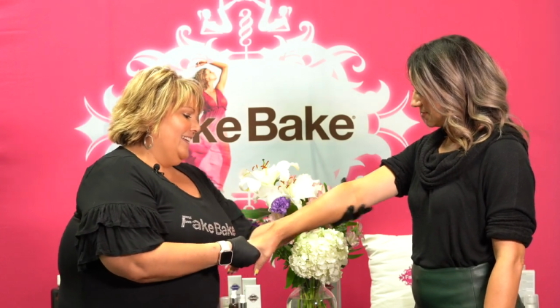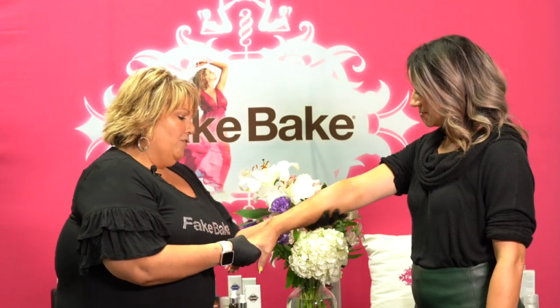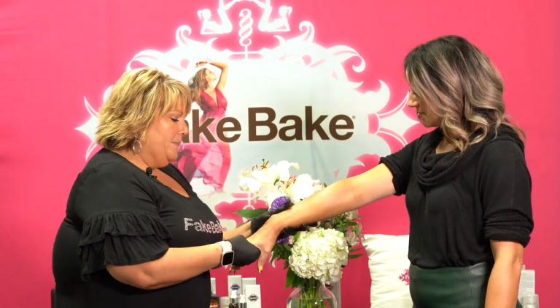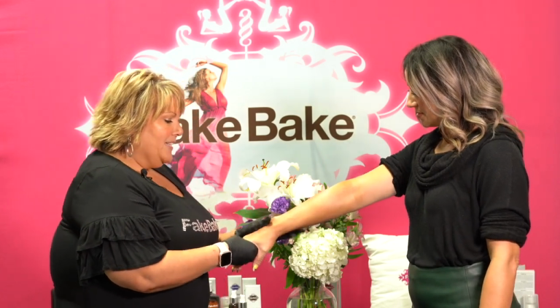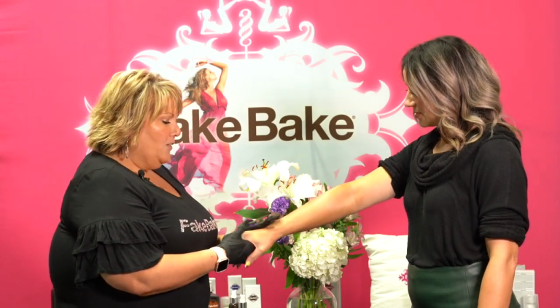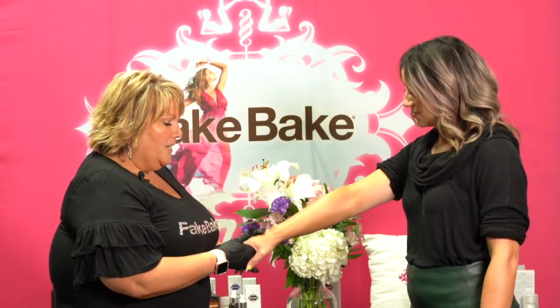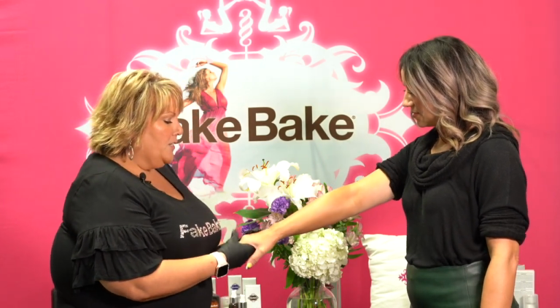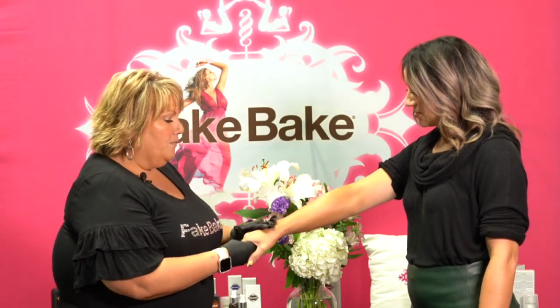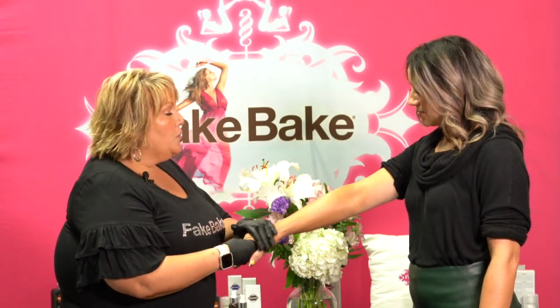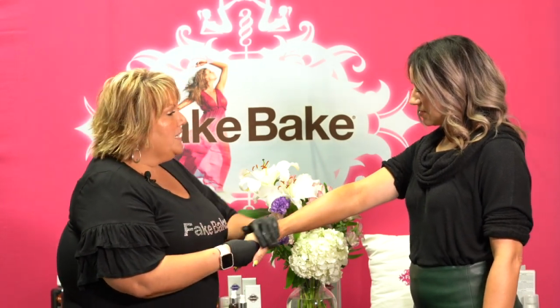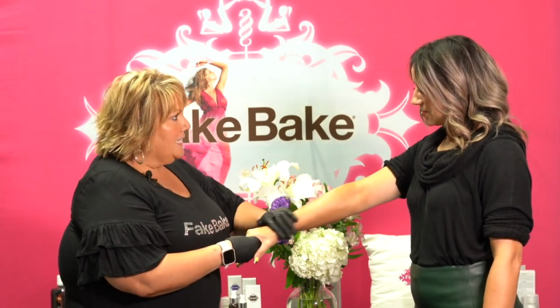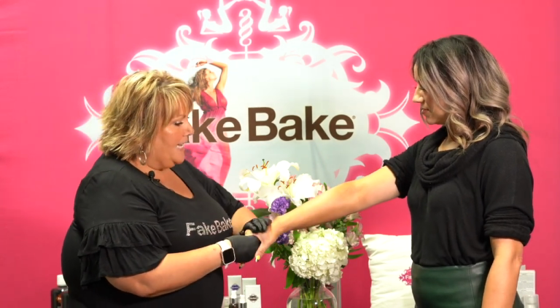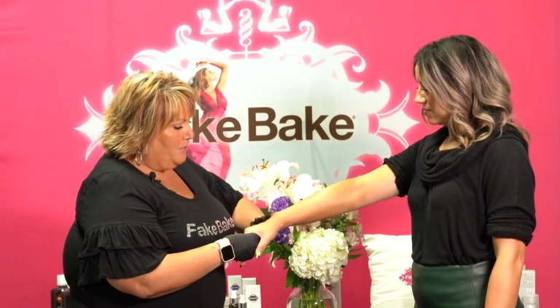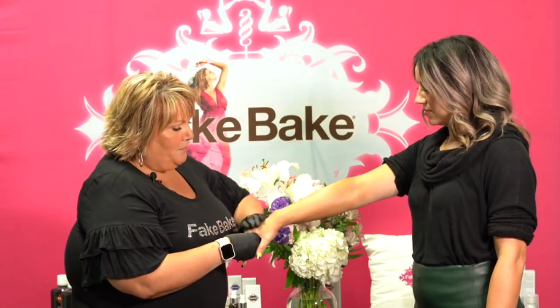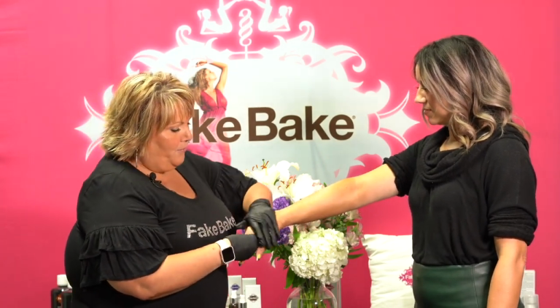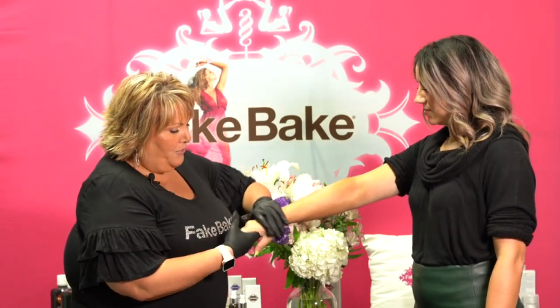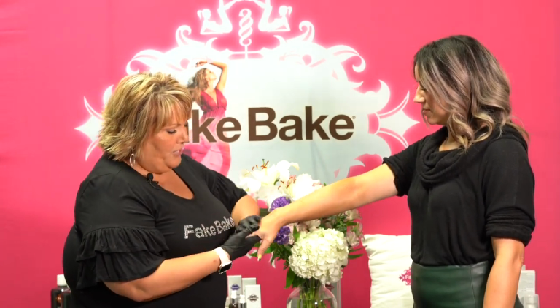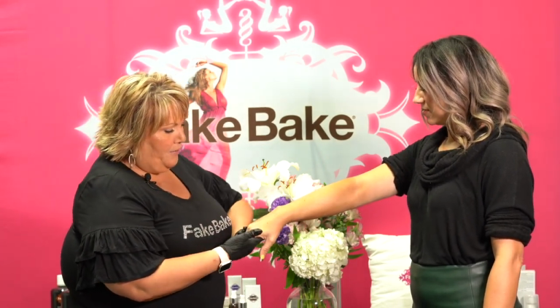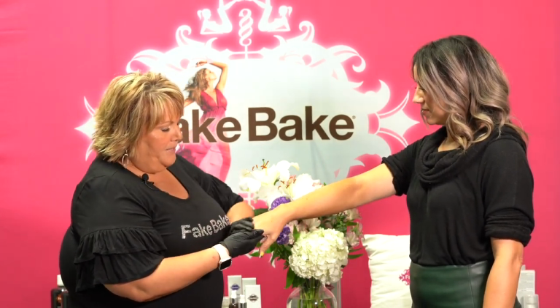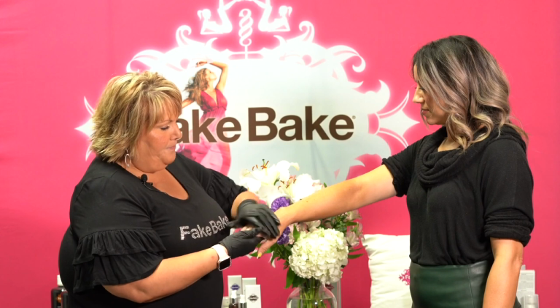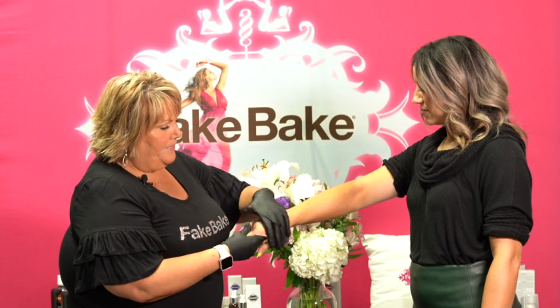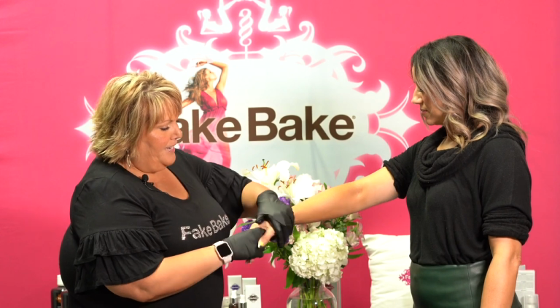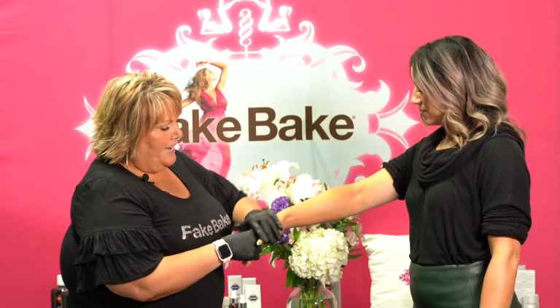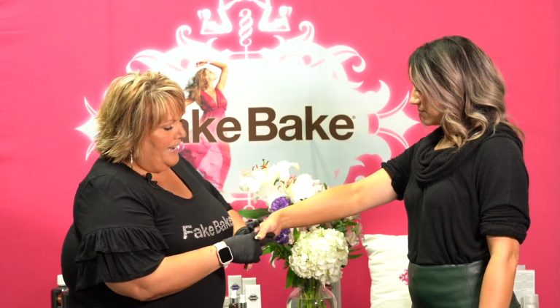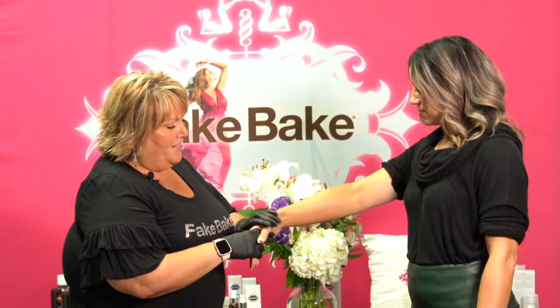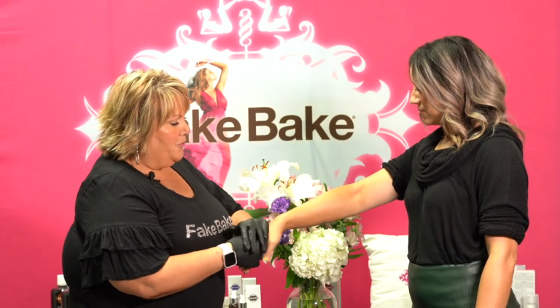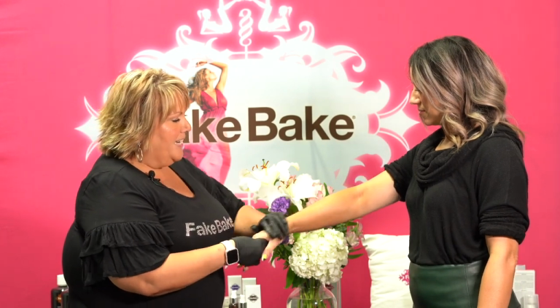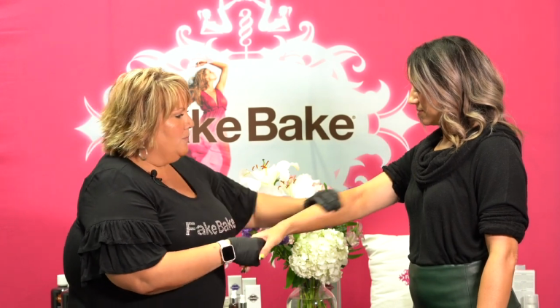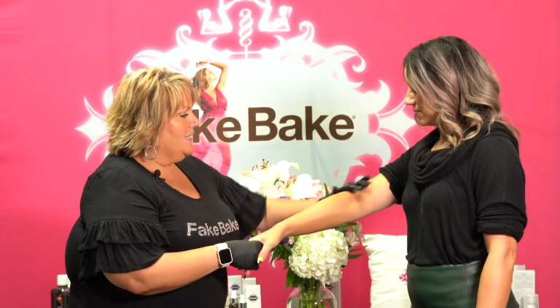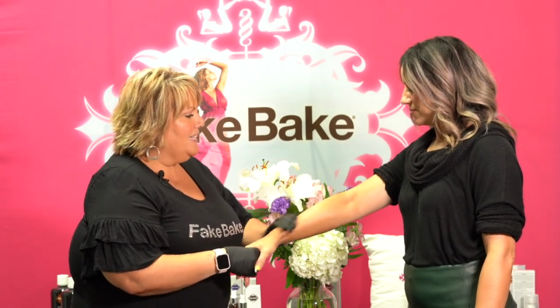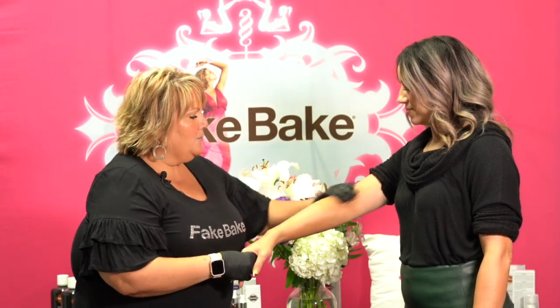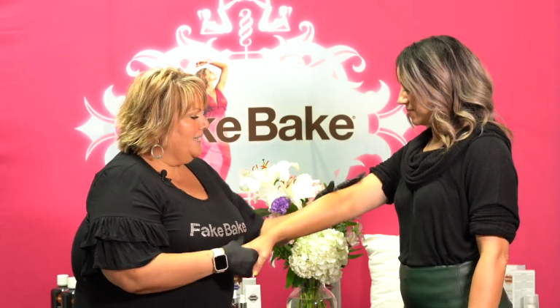Remember to leave it on a good four to six hours before you shower, and then your tan will last a week.